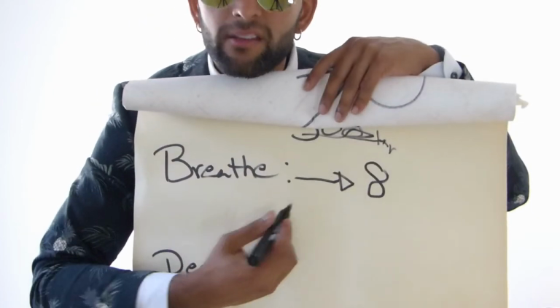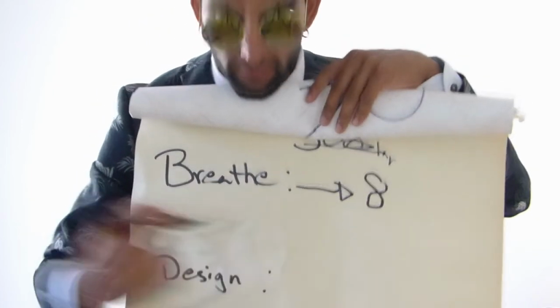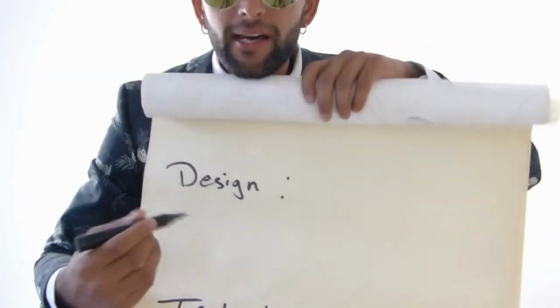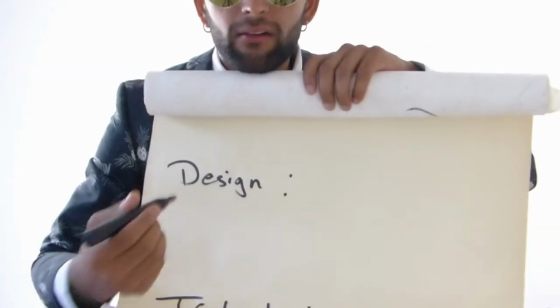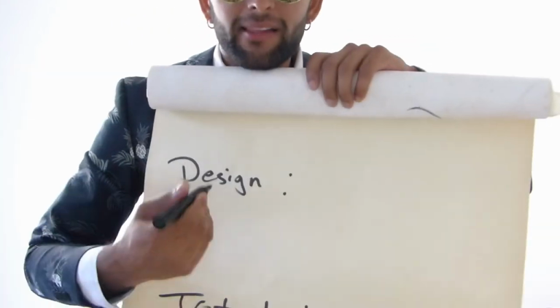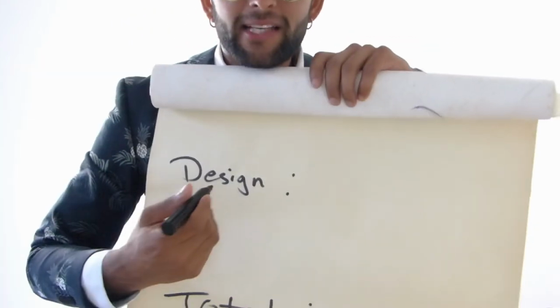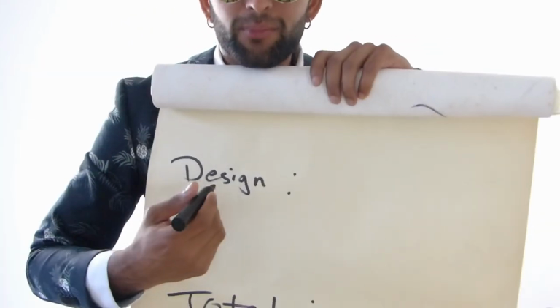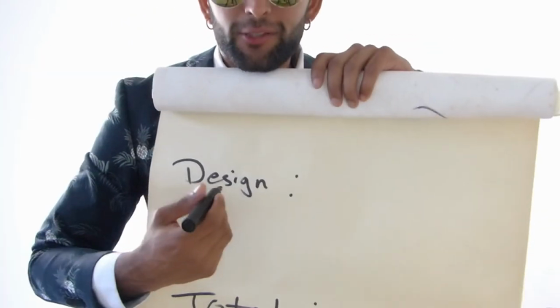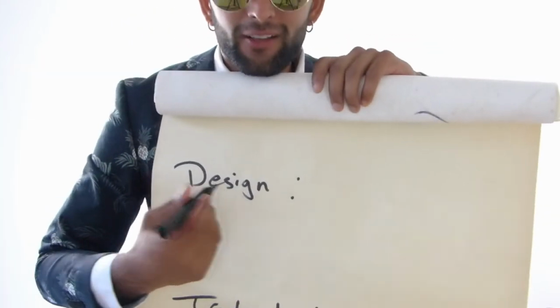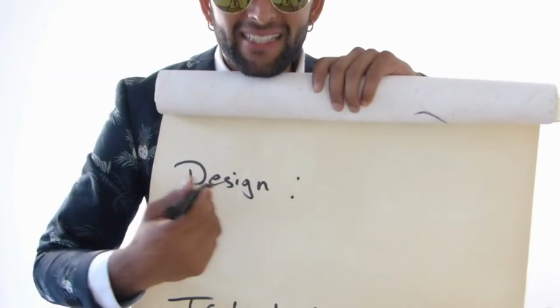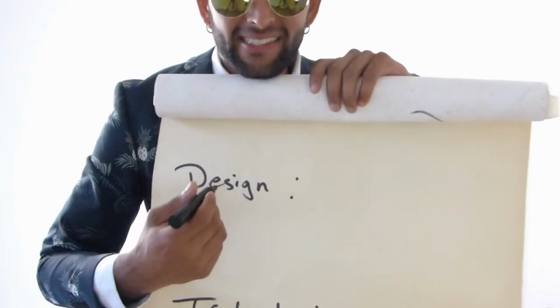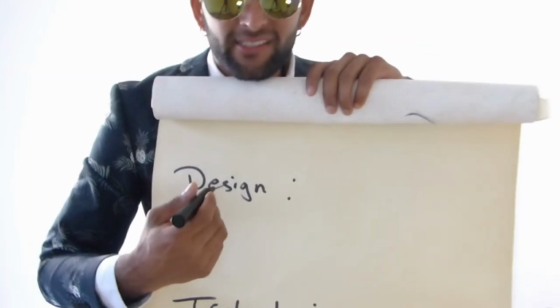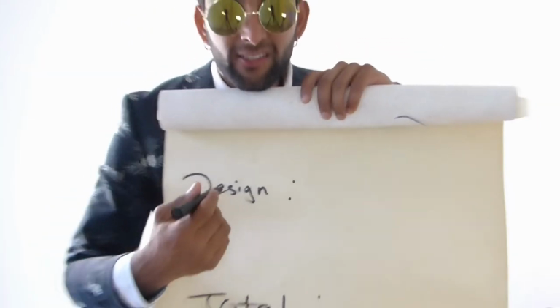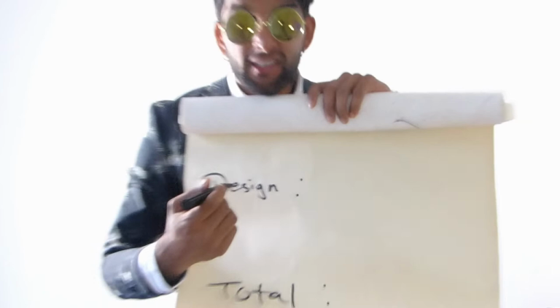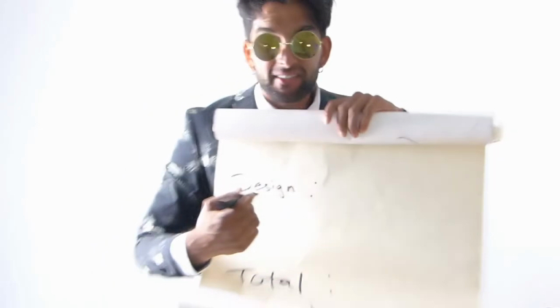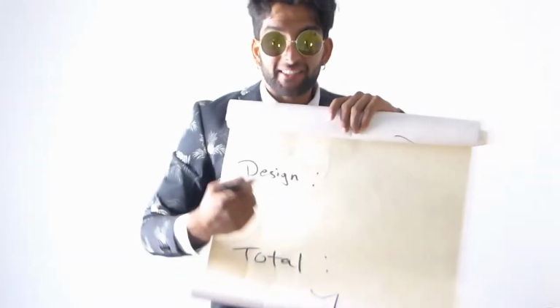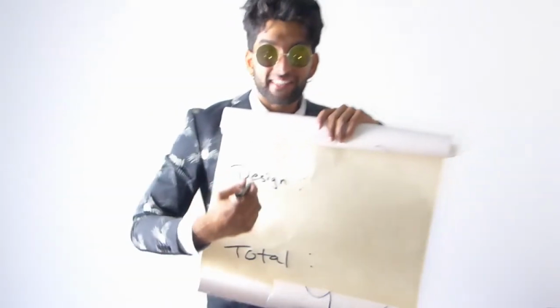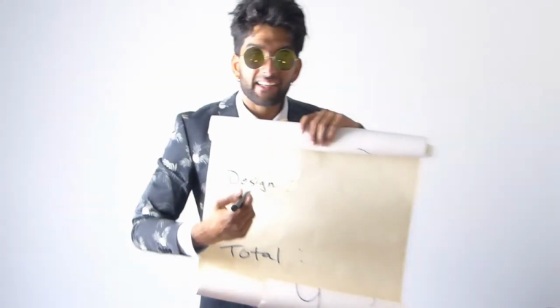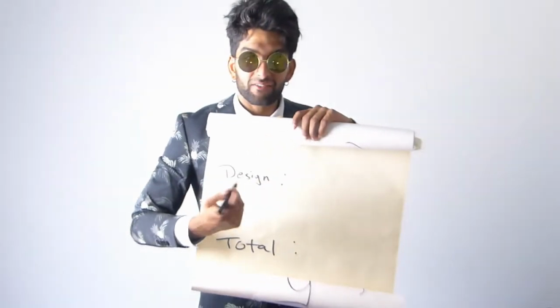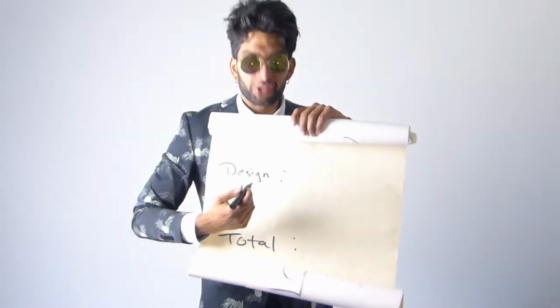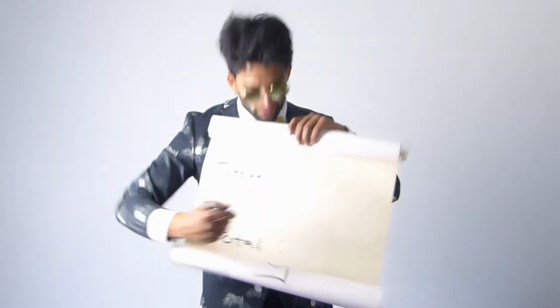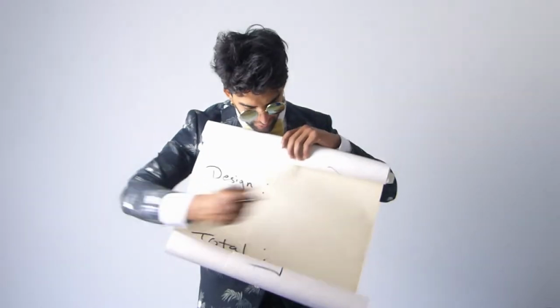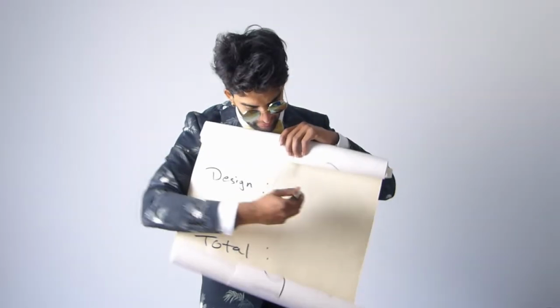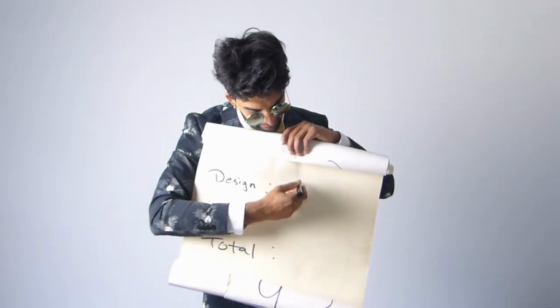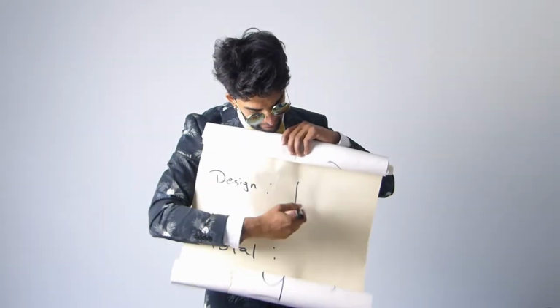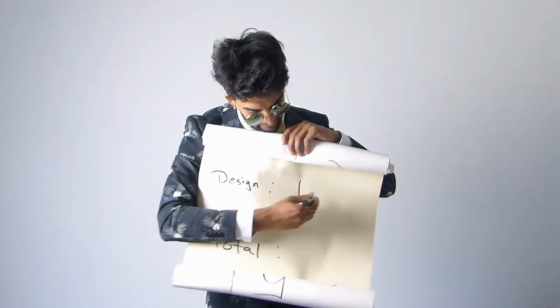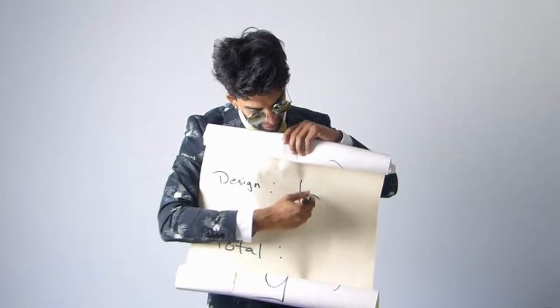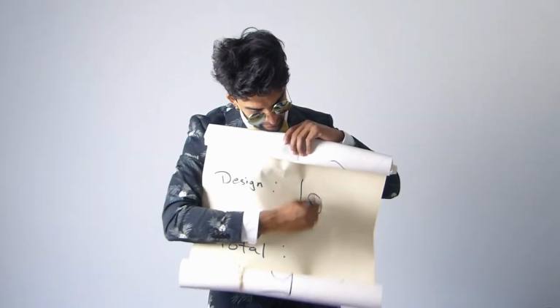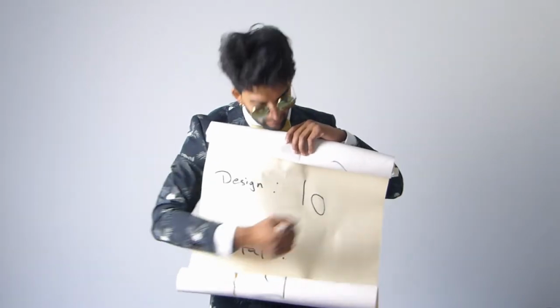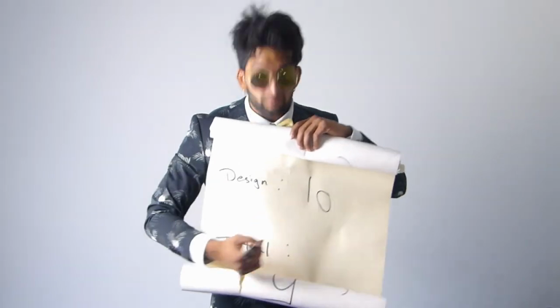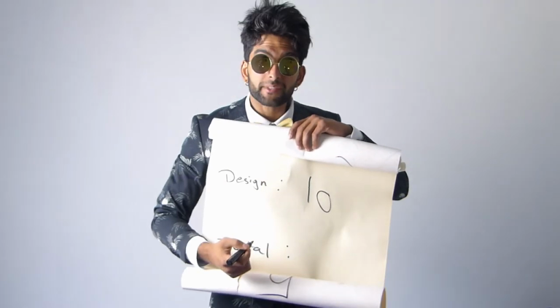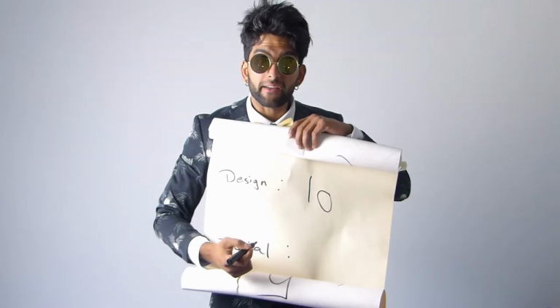Last but not least, the design of these shoes — I give that a 10.